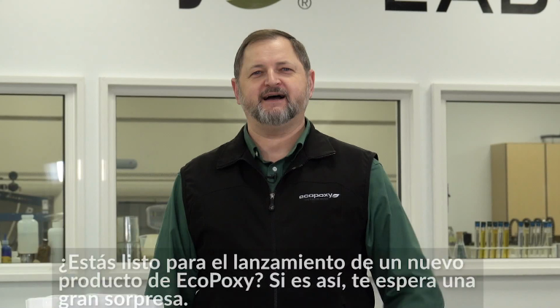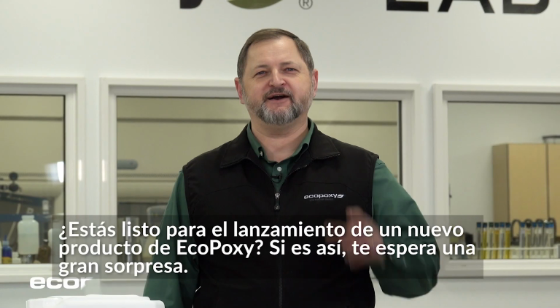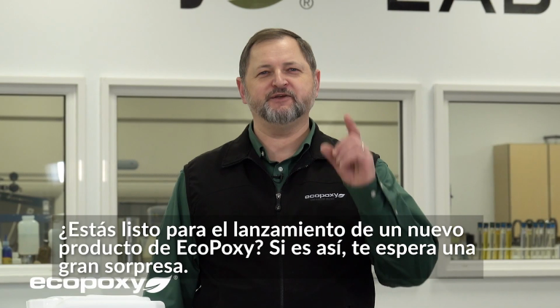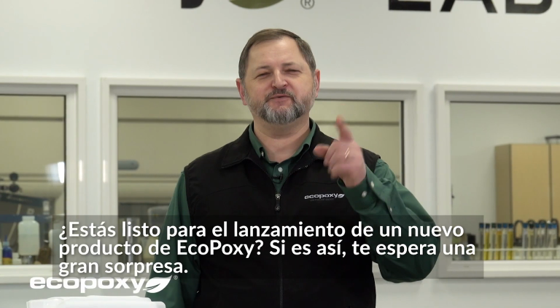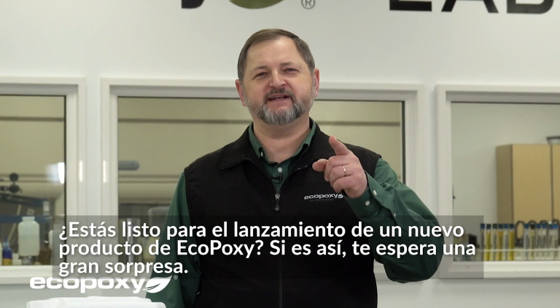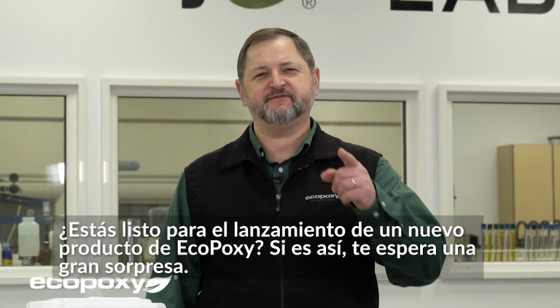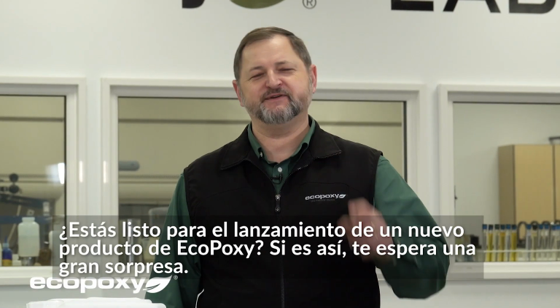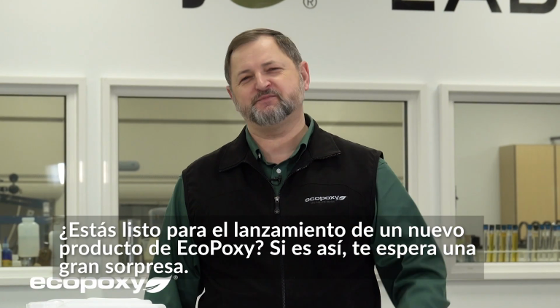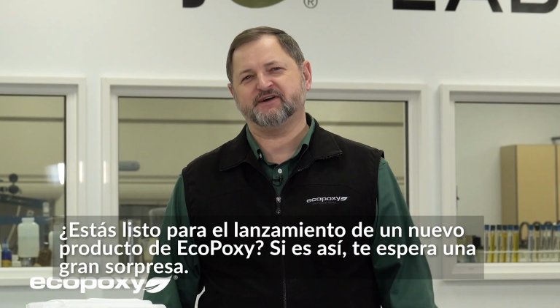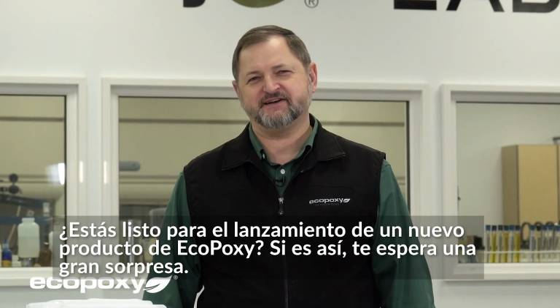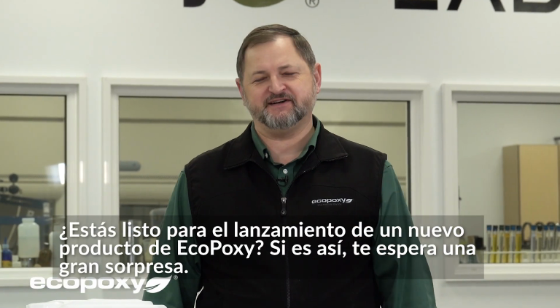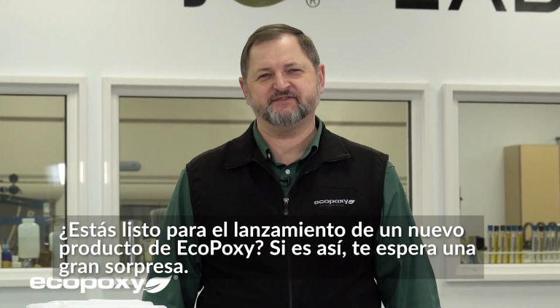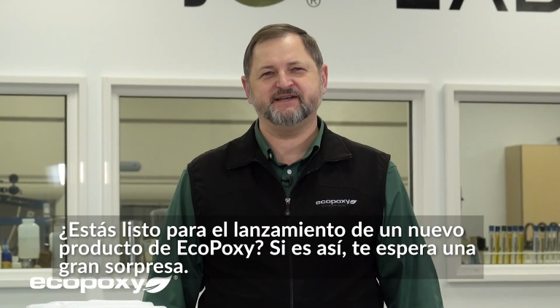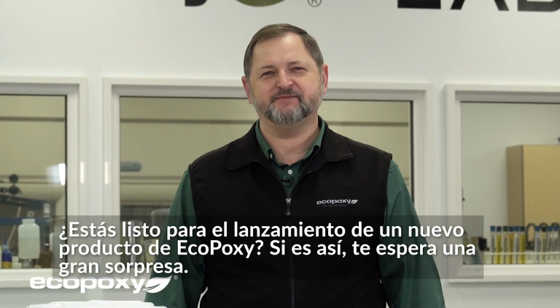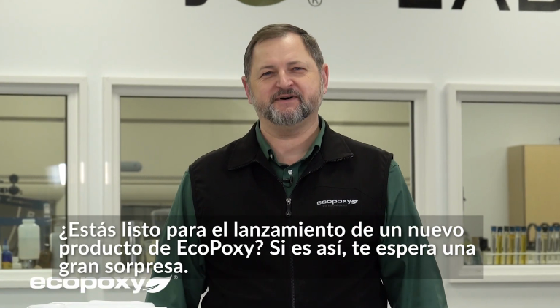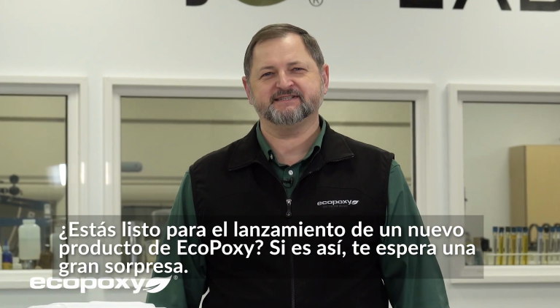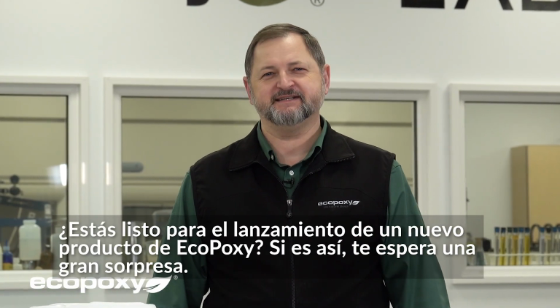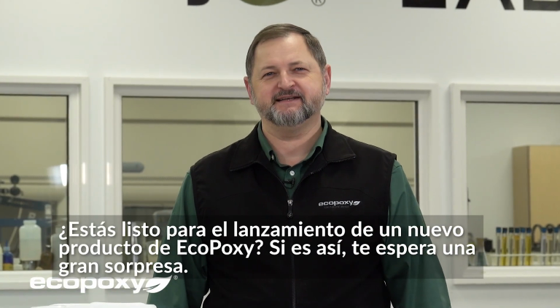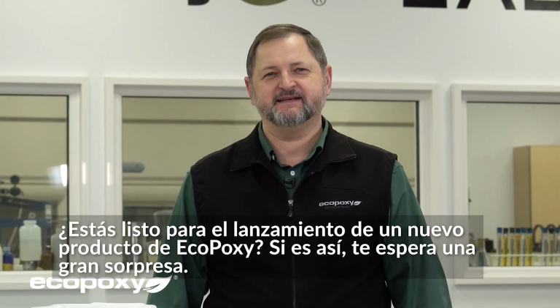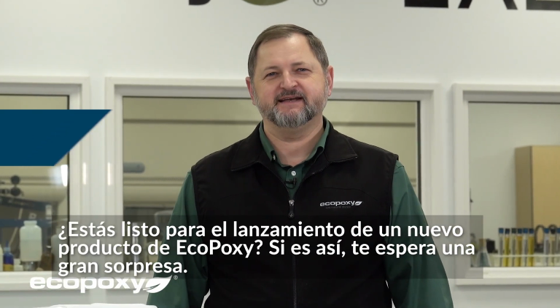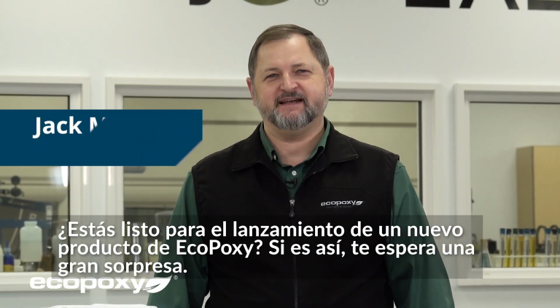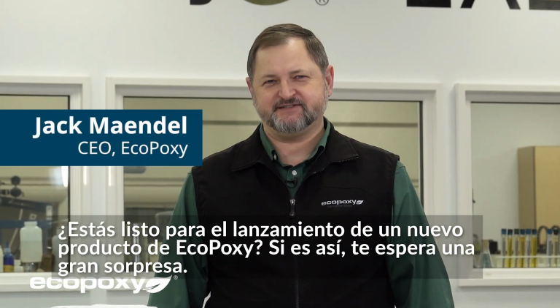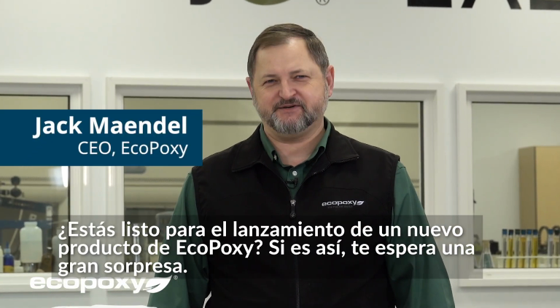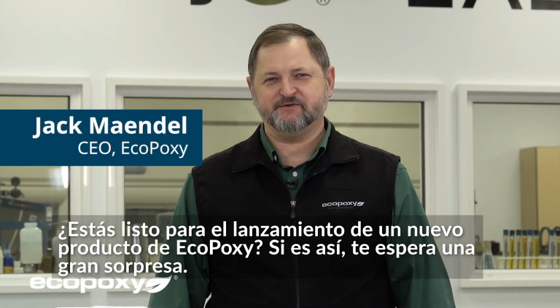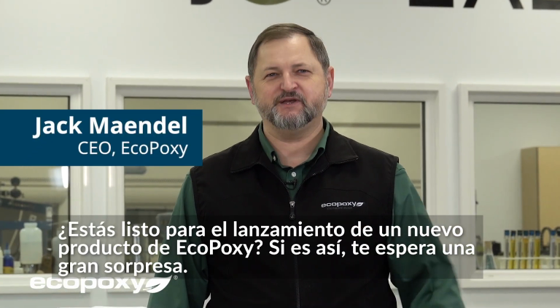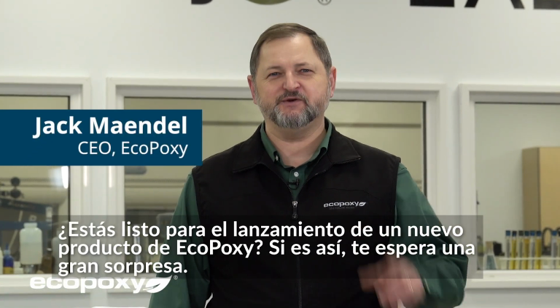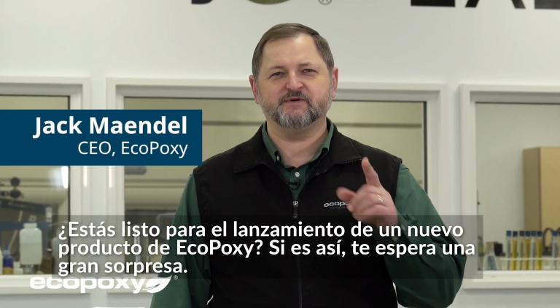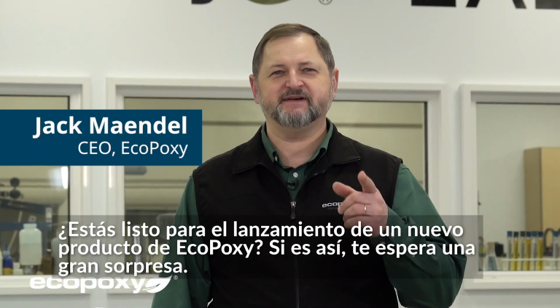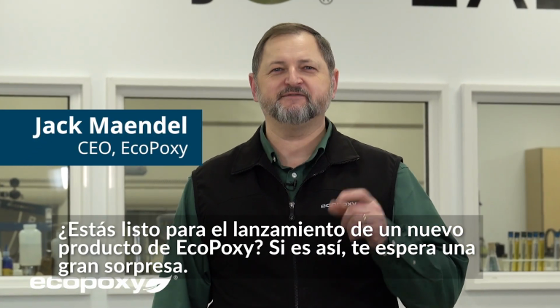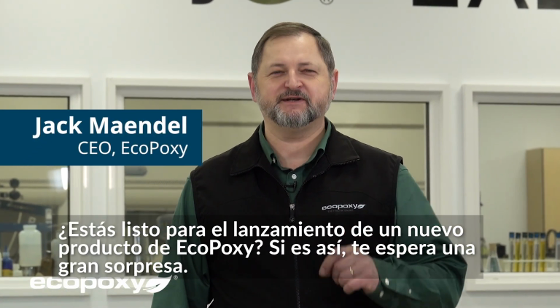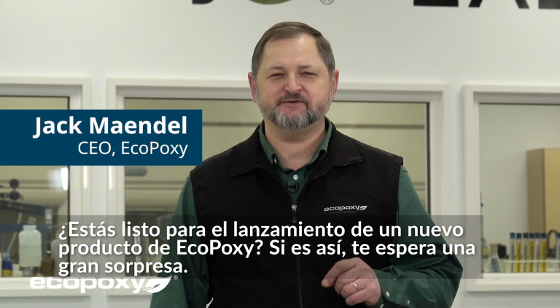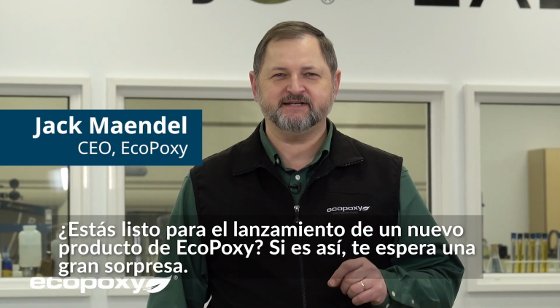Are you ready for a new product launch from EcoPoxy? If so, you are in for a treat.